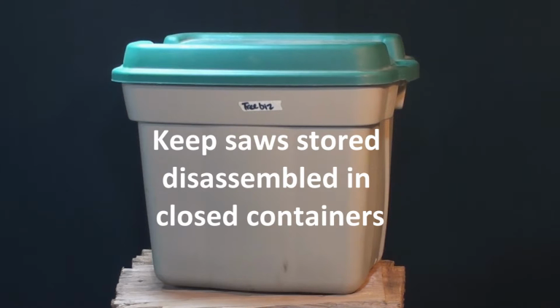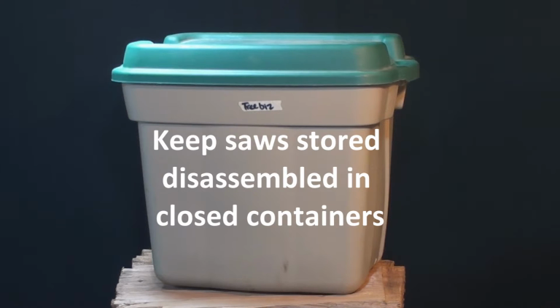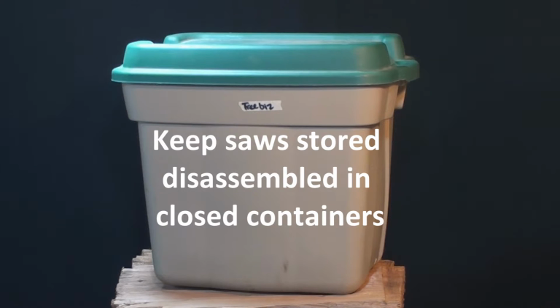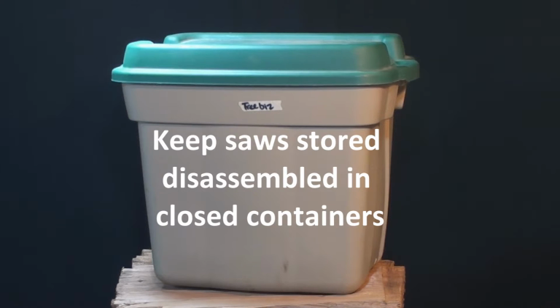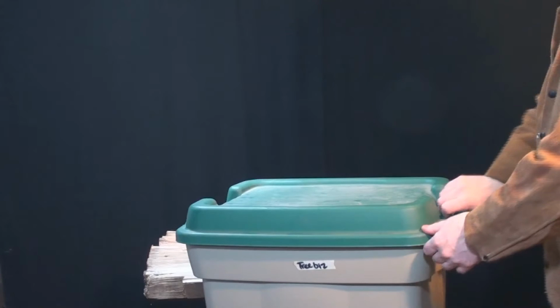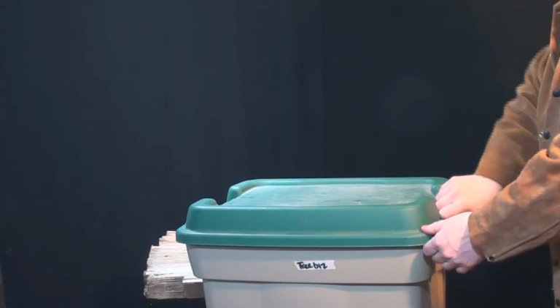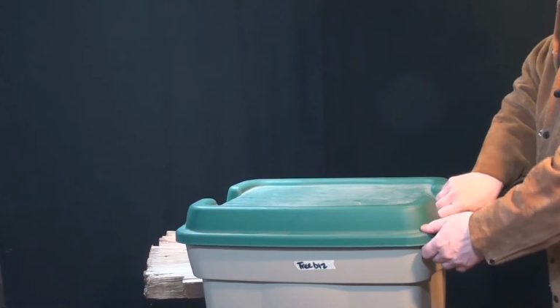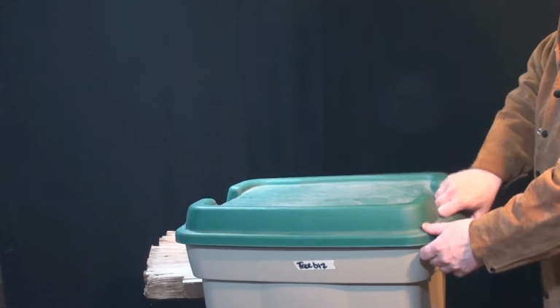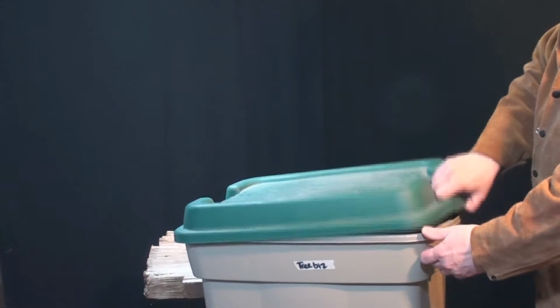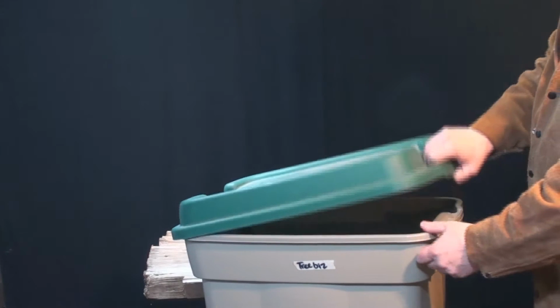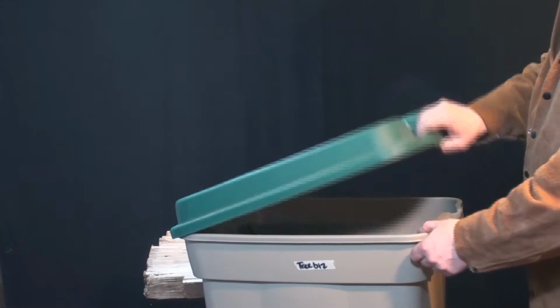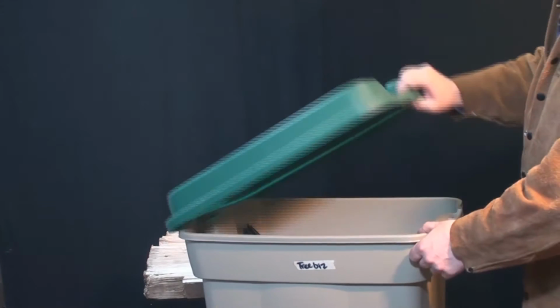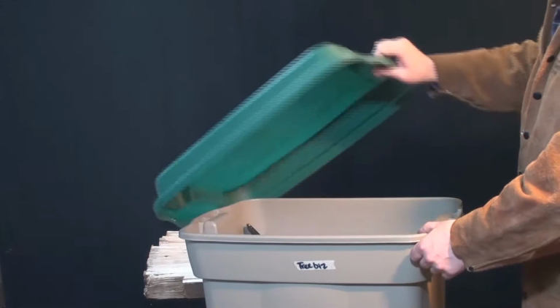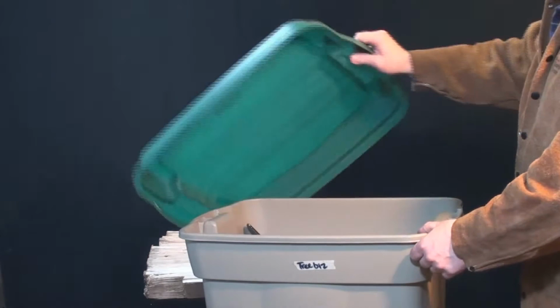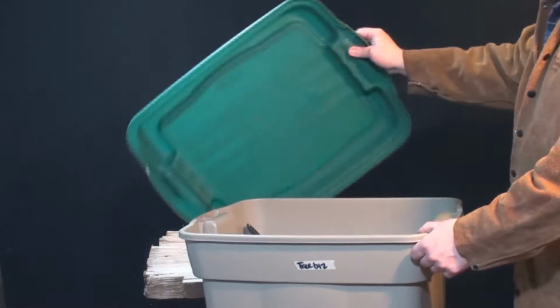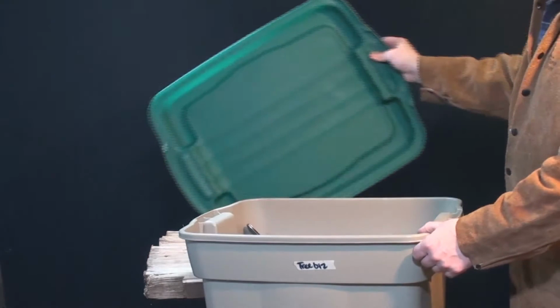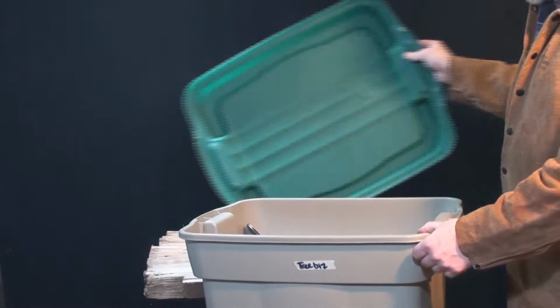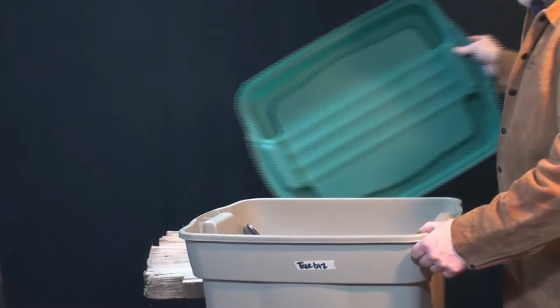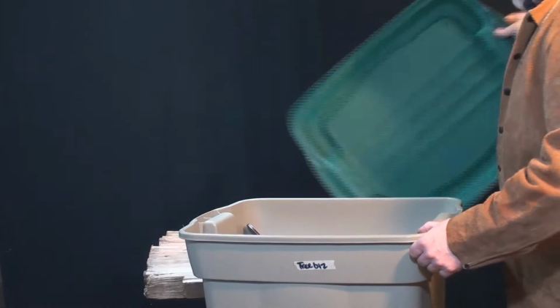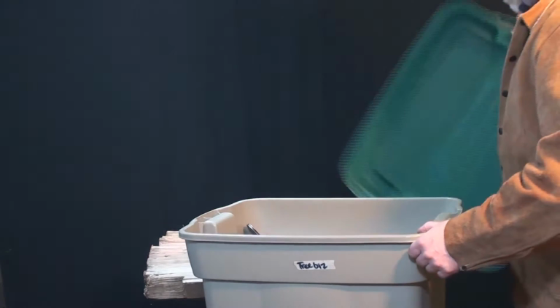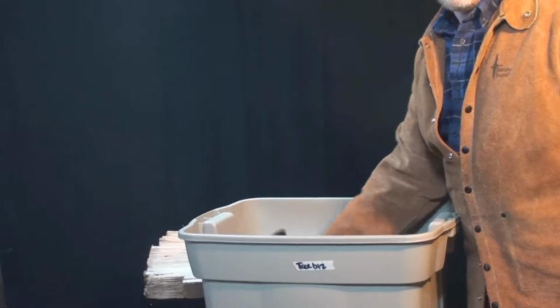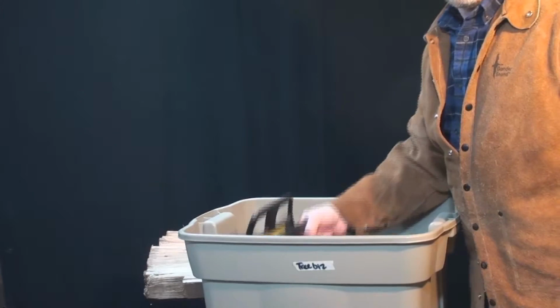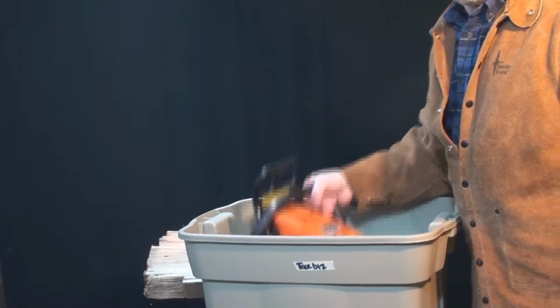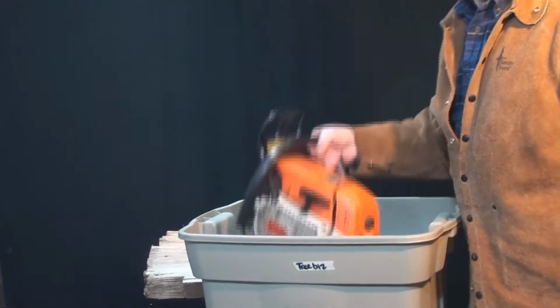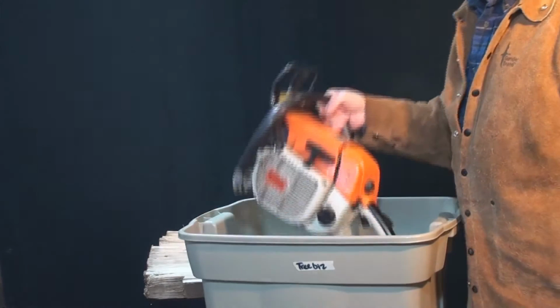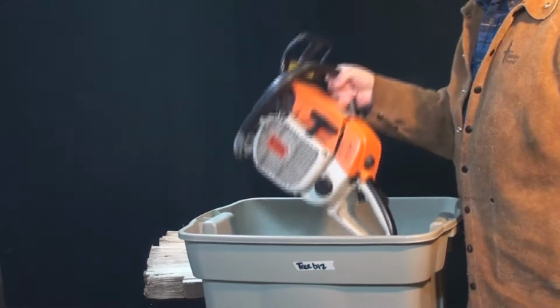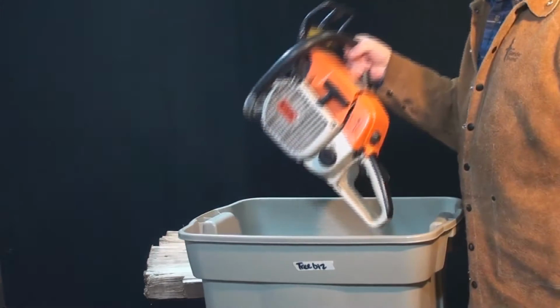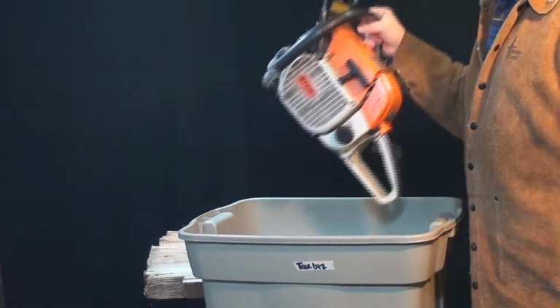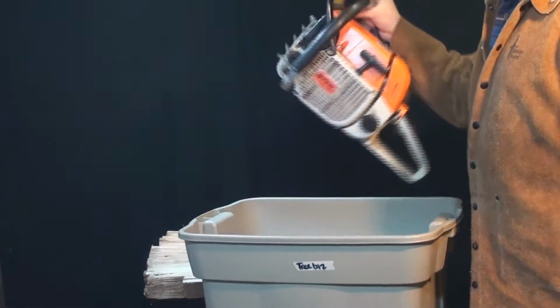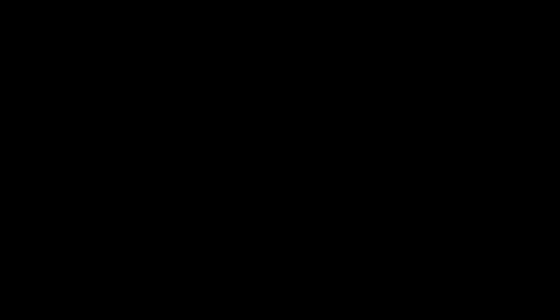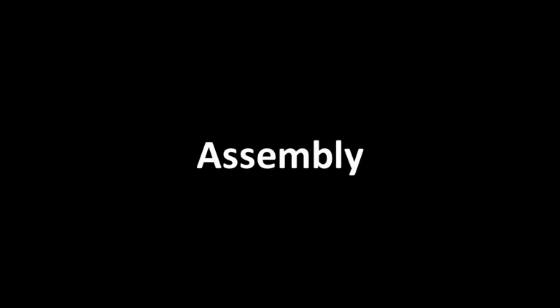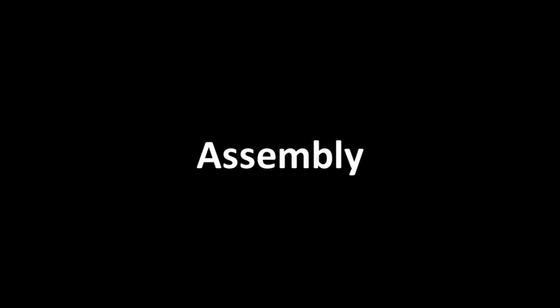If you're going to keep it inside, you're going to want to keep it in a container with a tight-fitting lid to contain the smell.